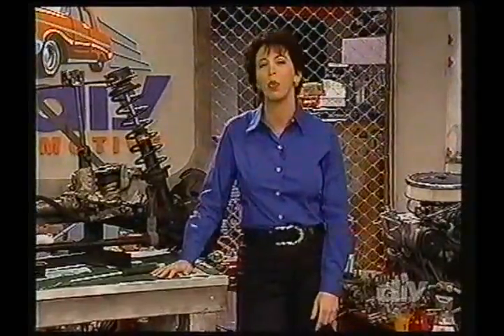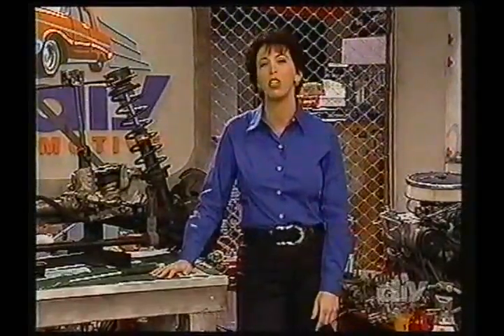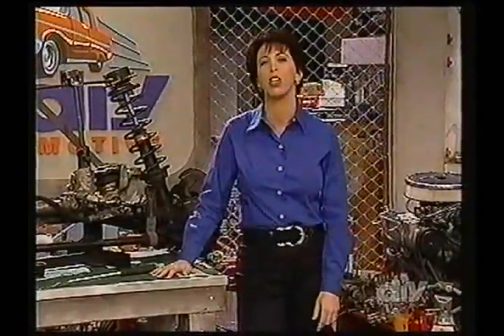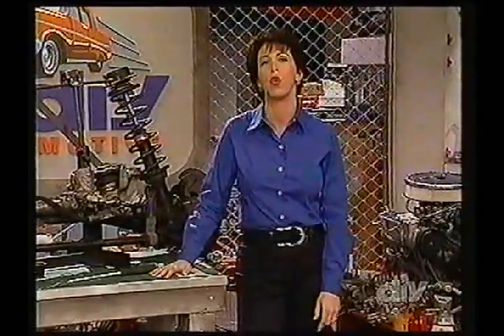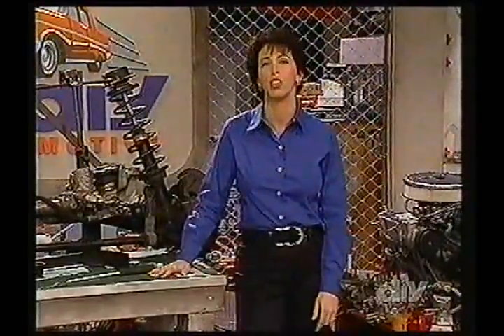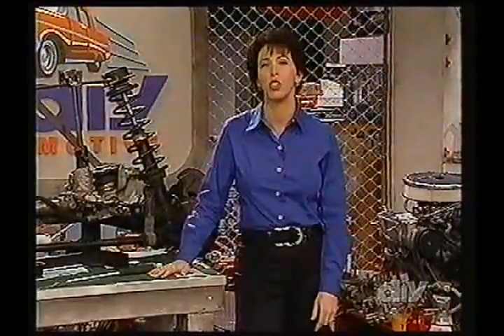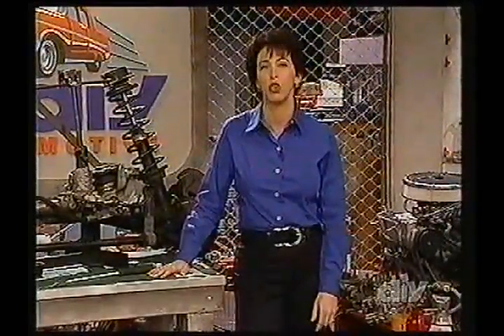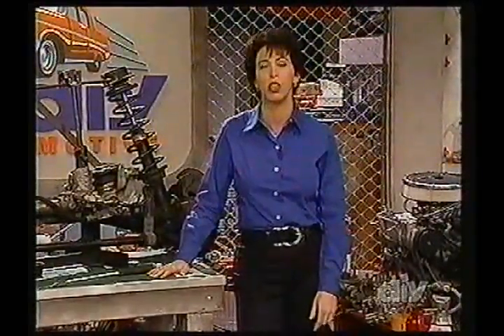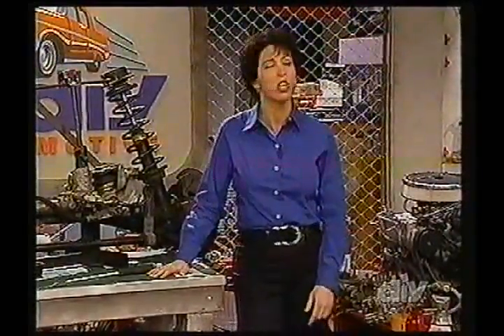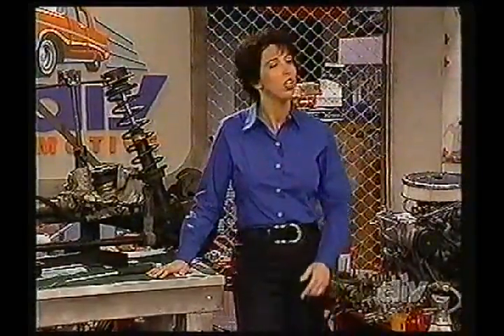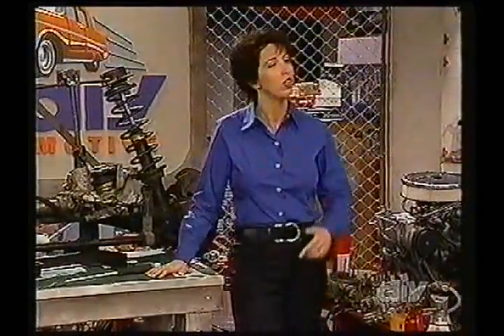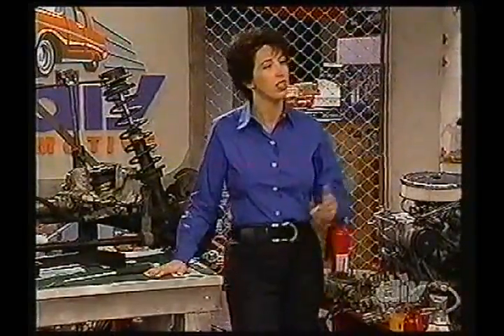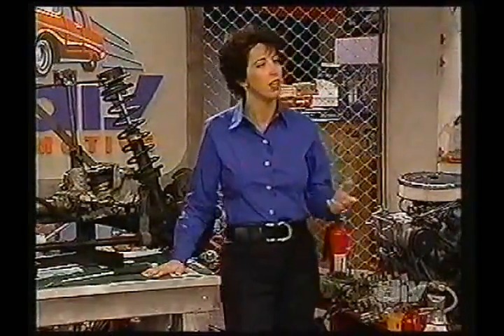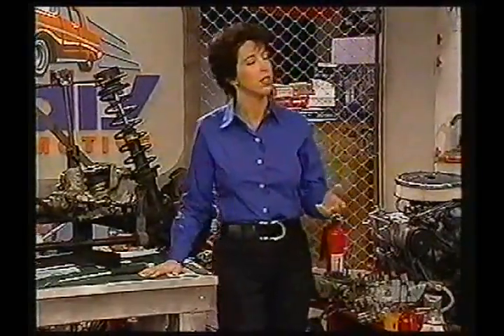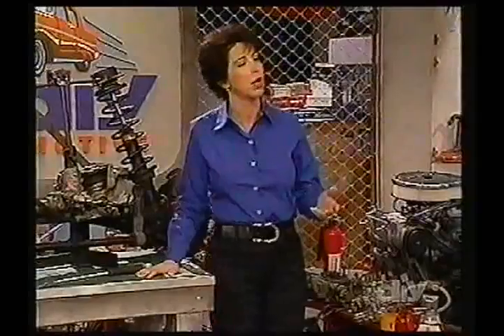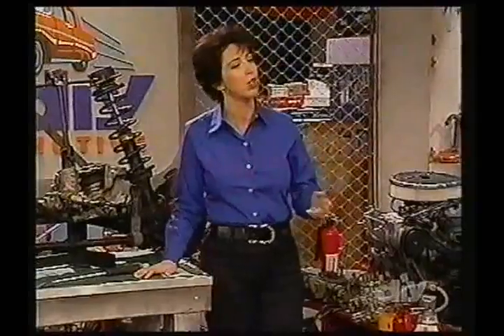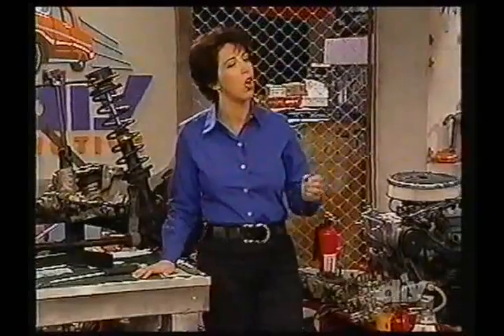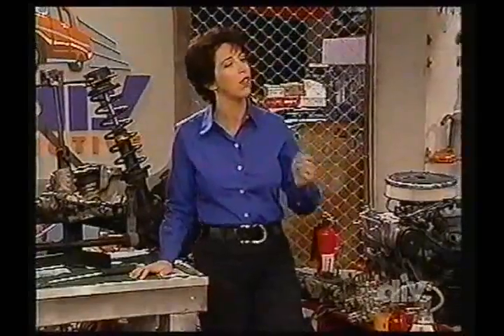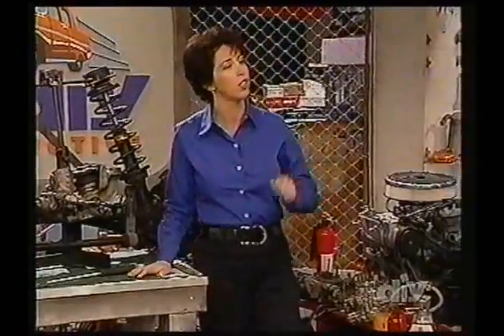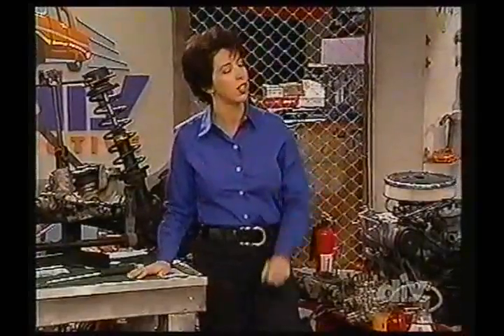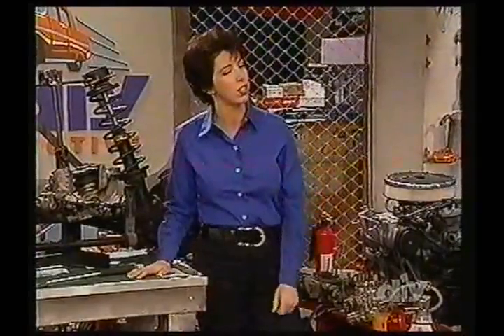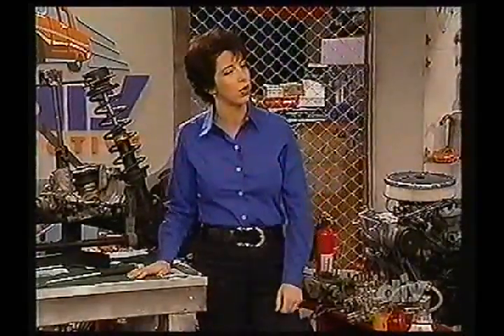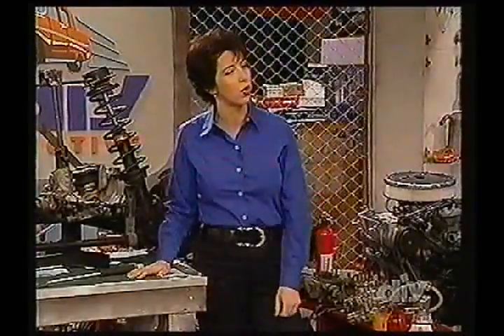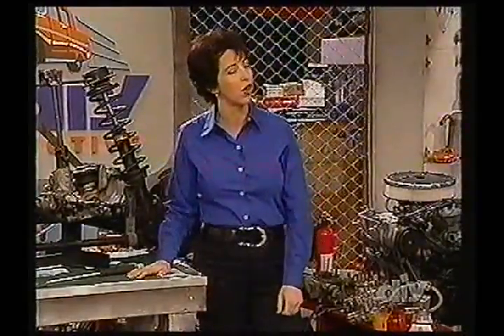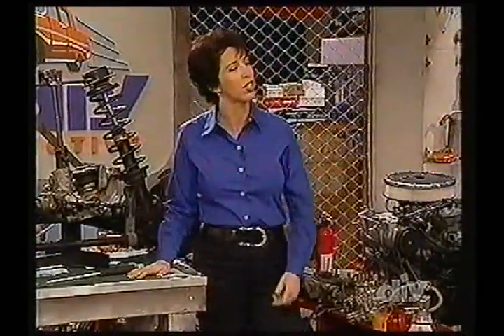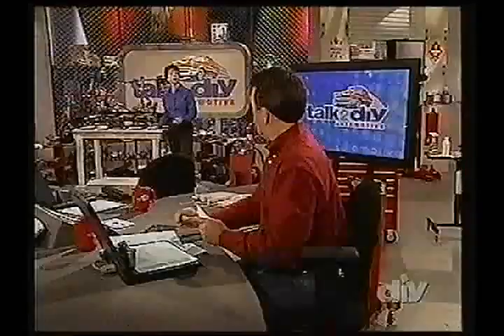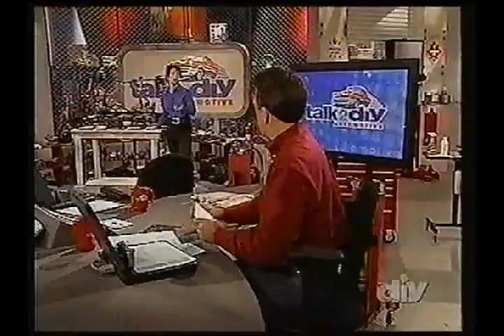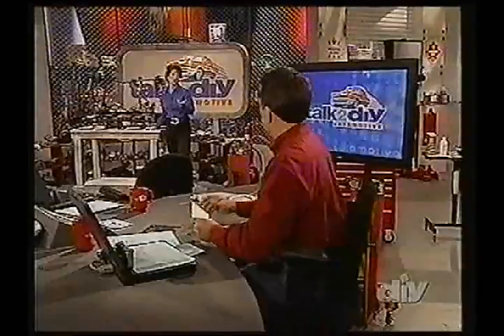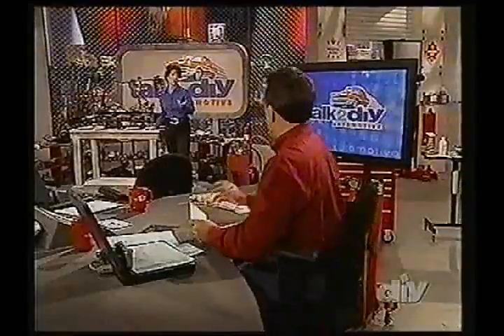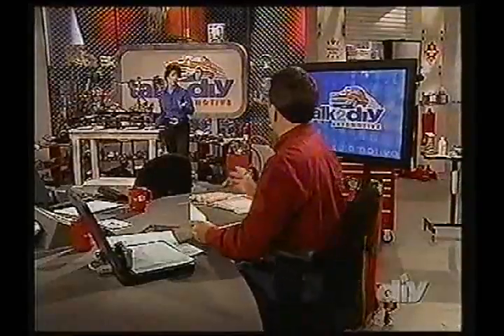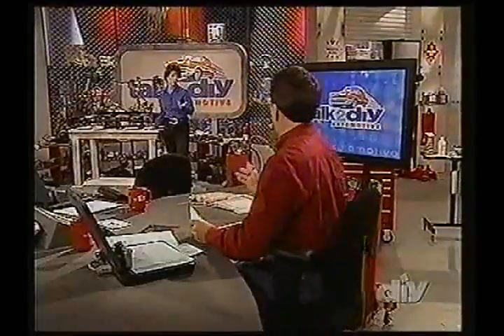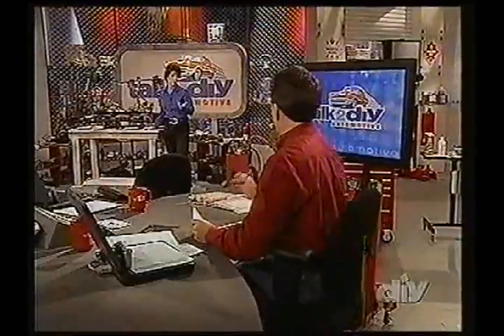We appreciate your question, George. Sometimes all of your senses are required — except for taste, of course.